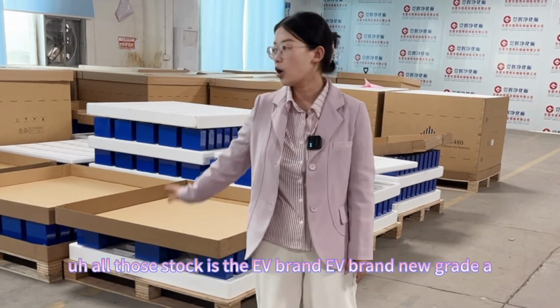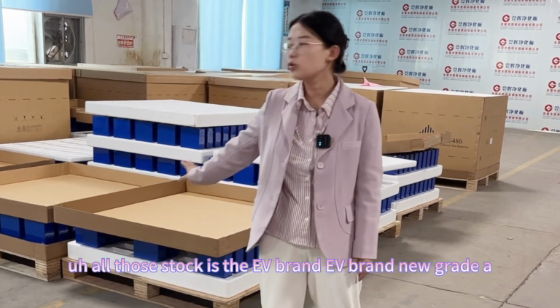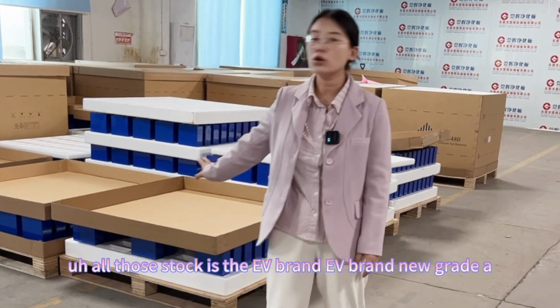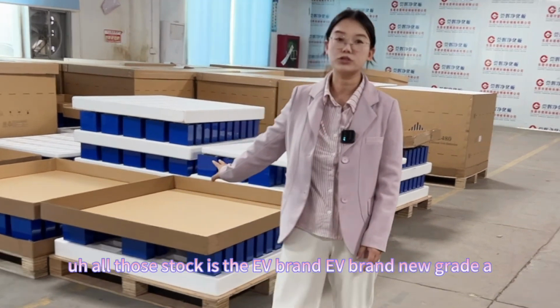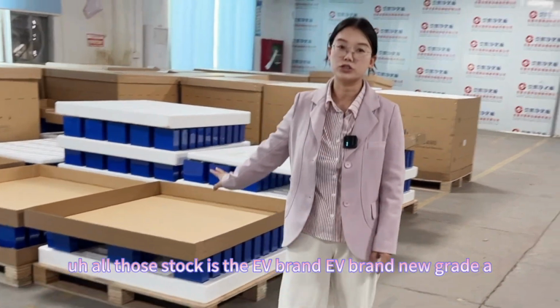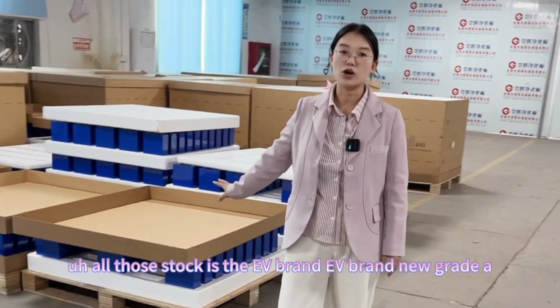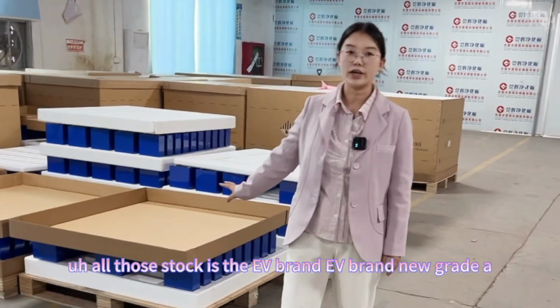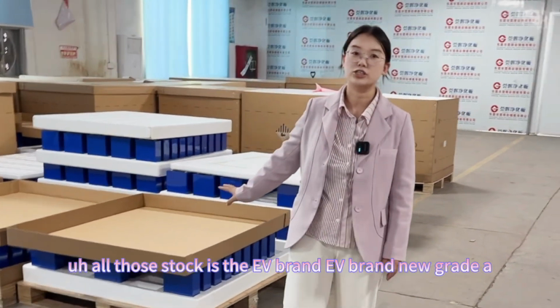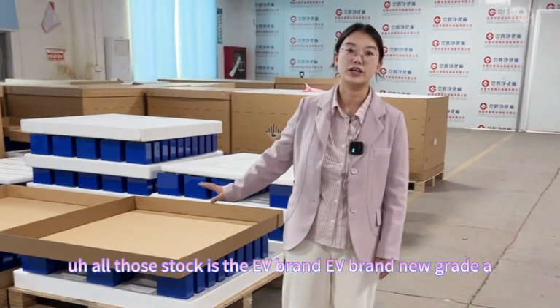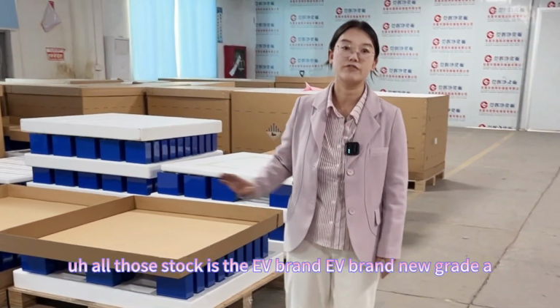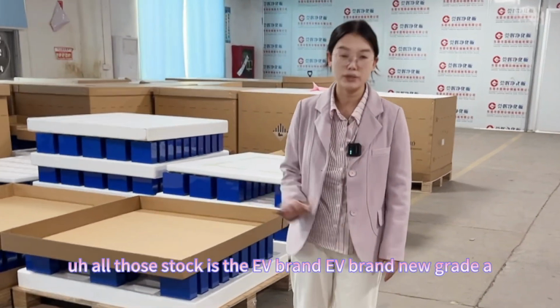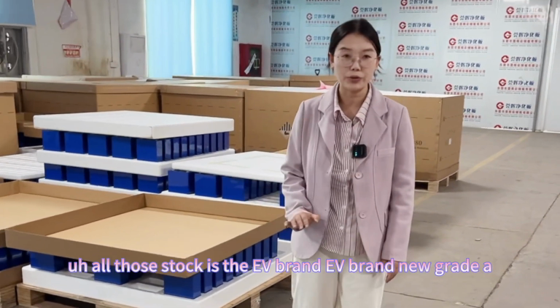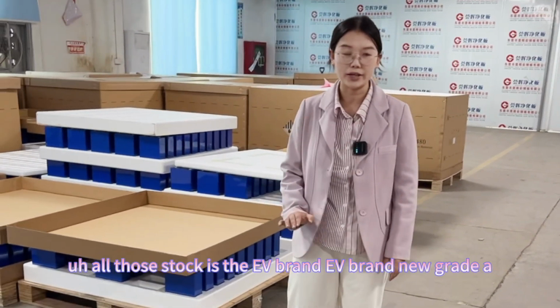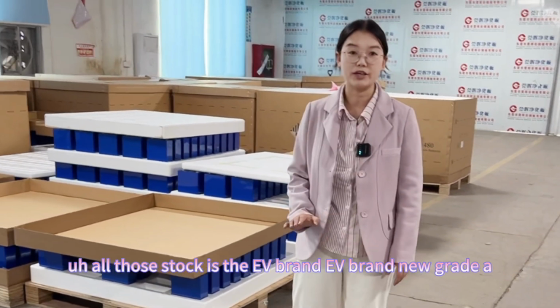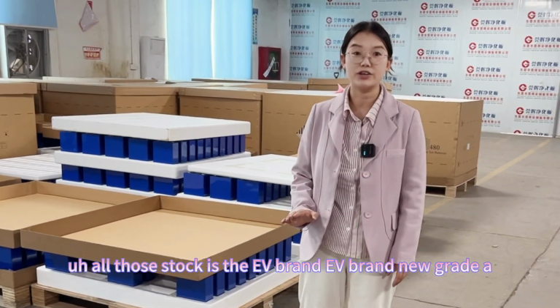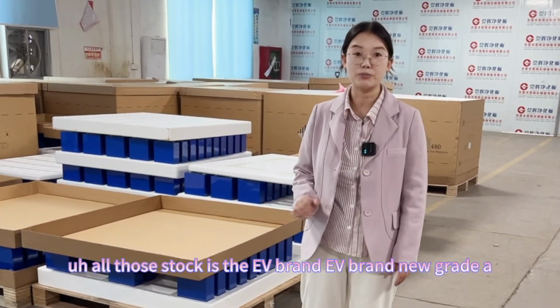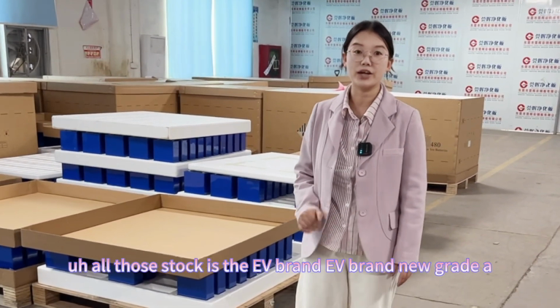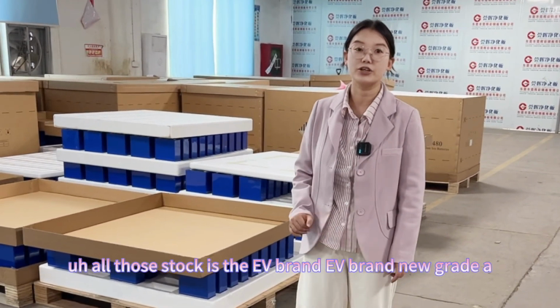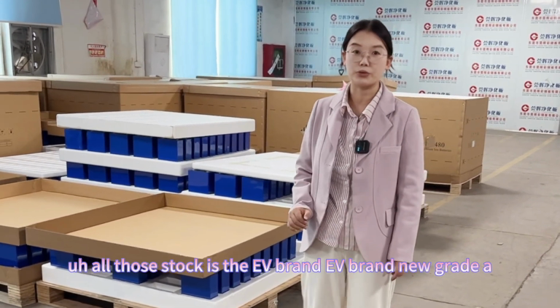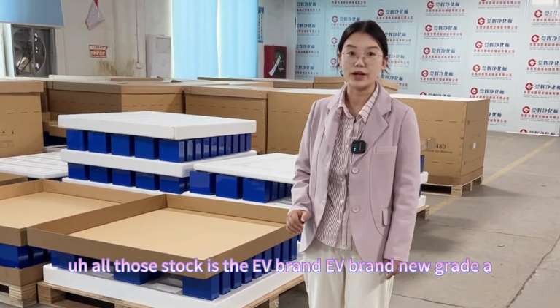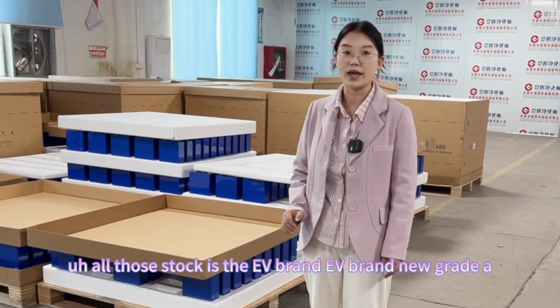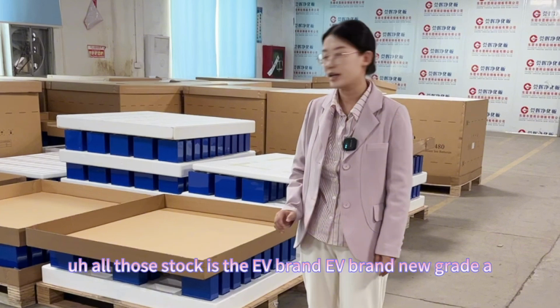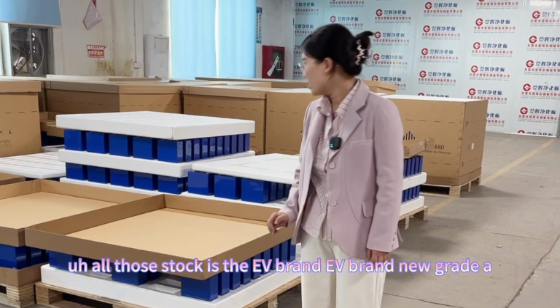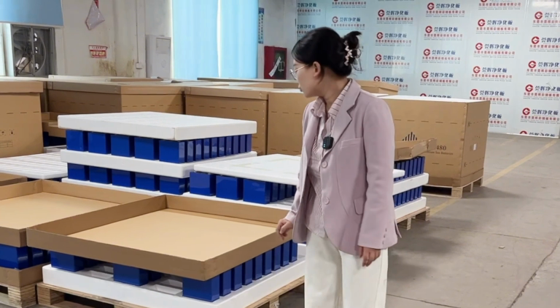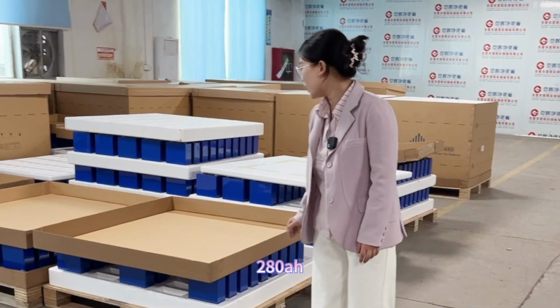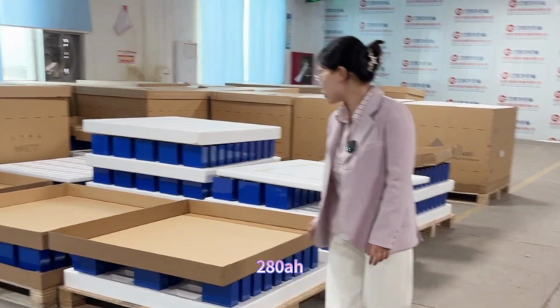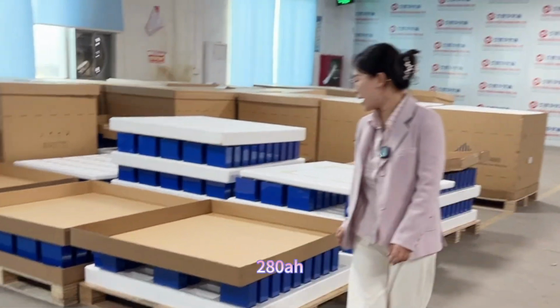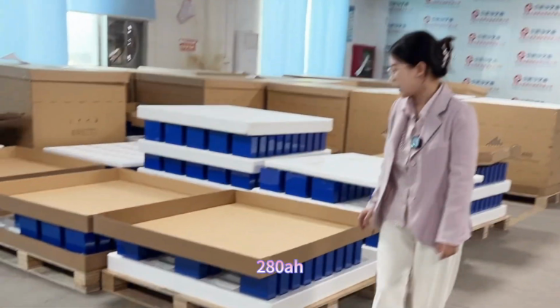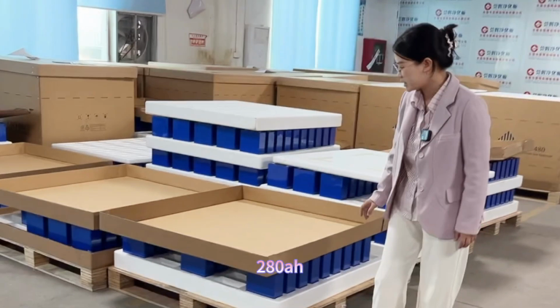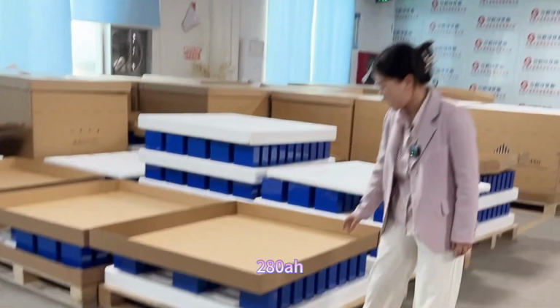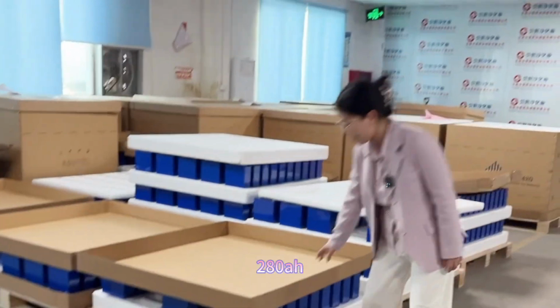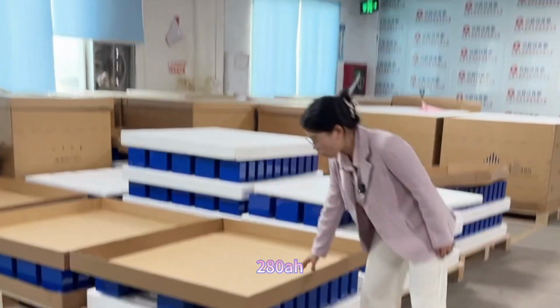All of this stock is the EVE brand — EVE brand new Grade A, 280 ampere-hour cells.